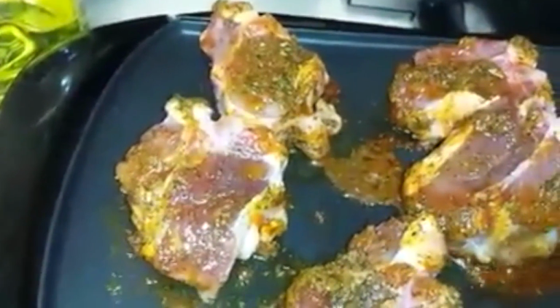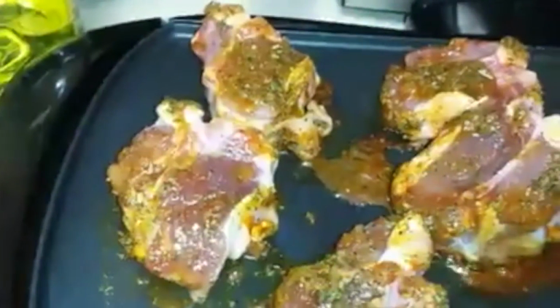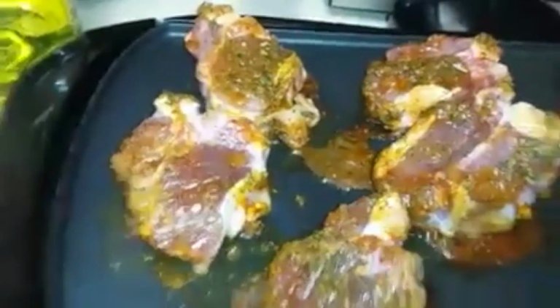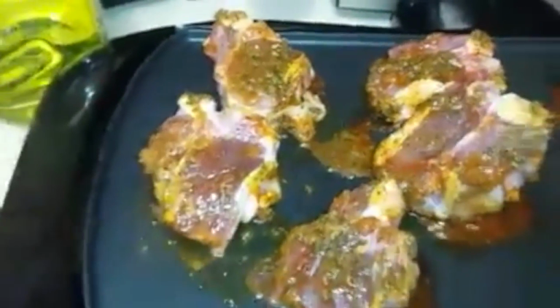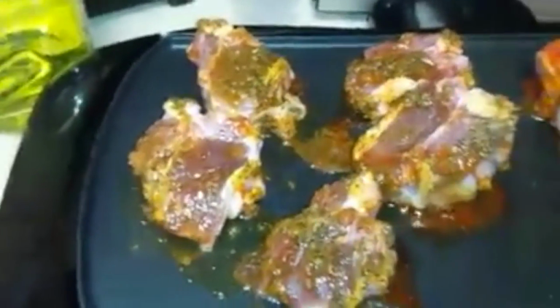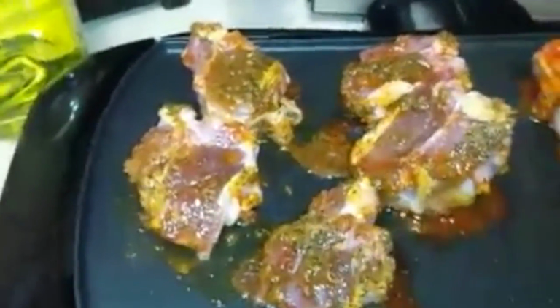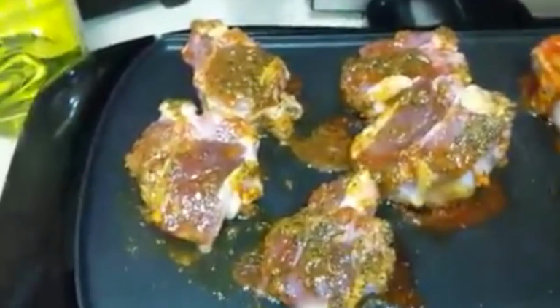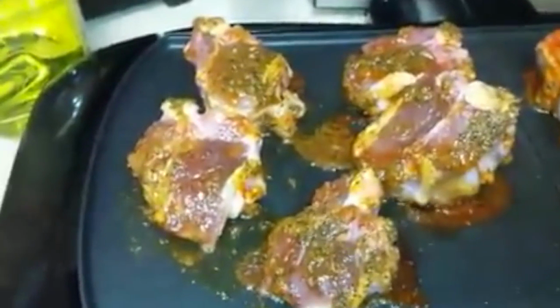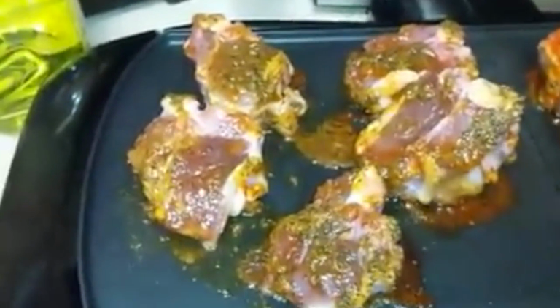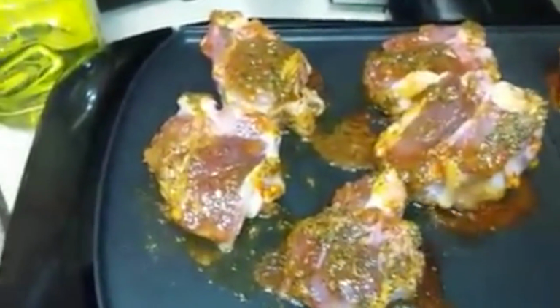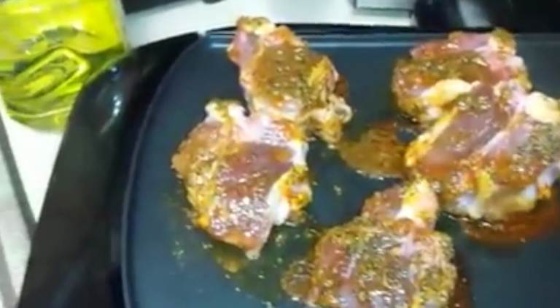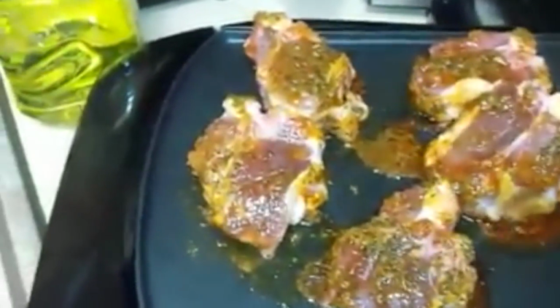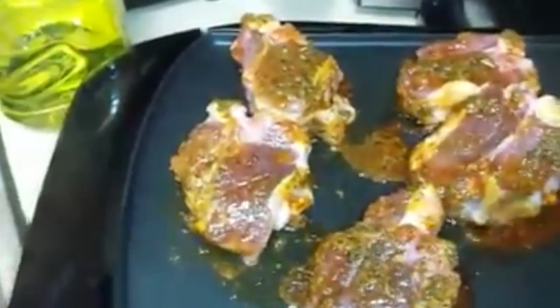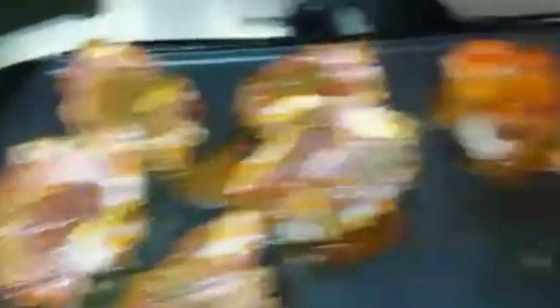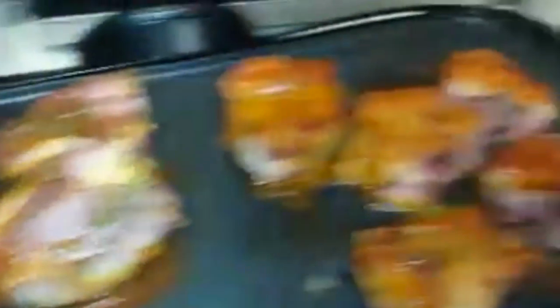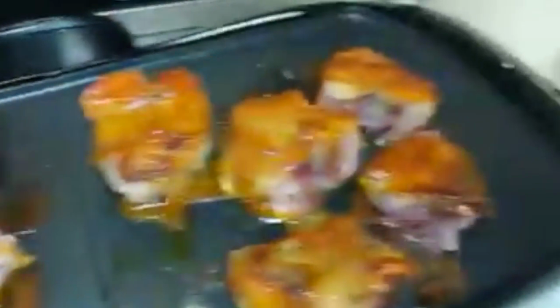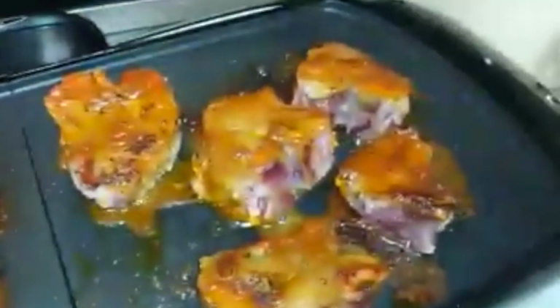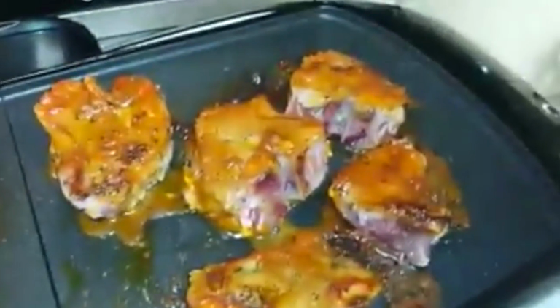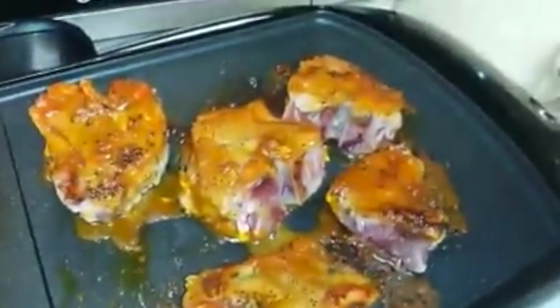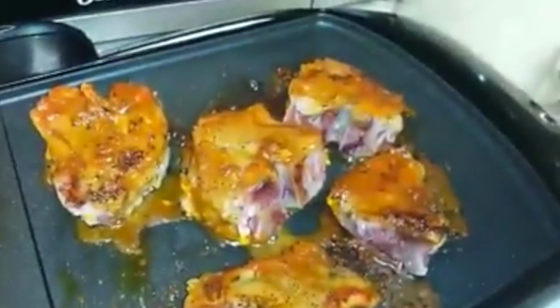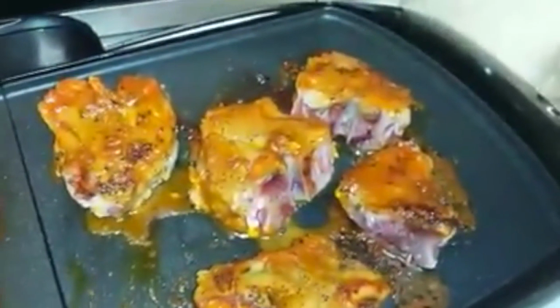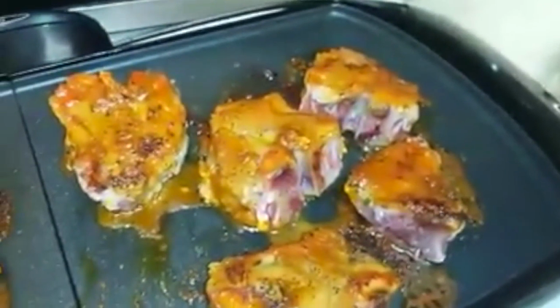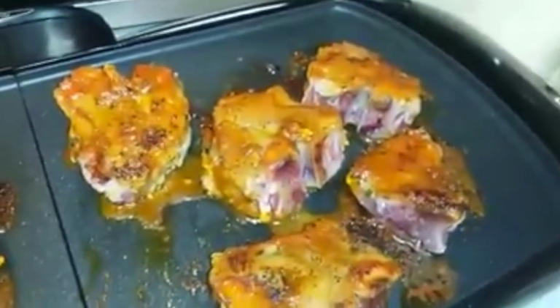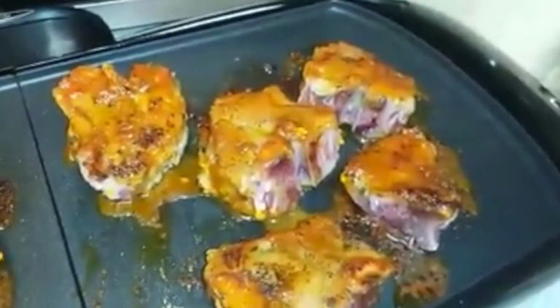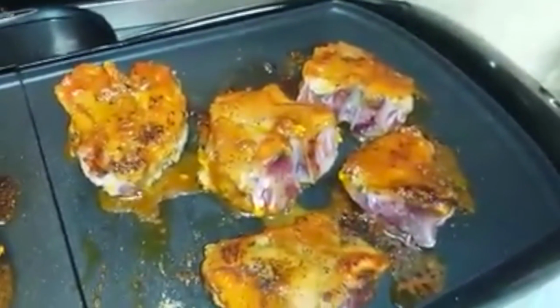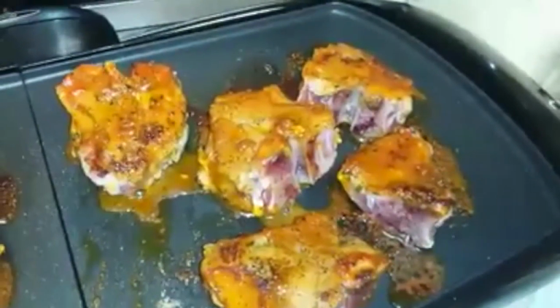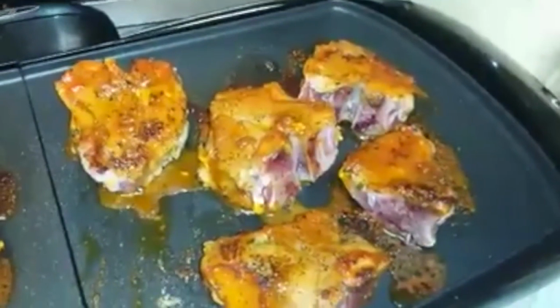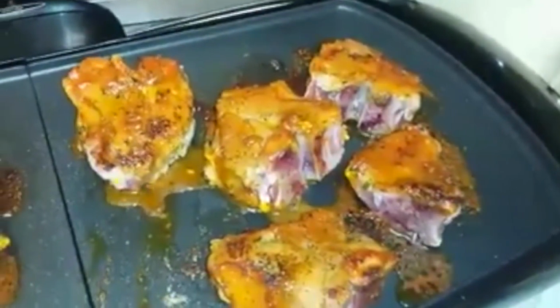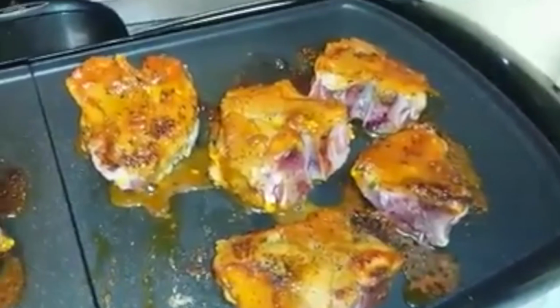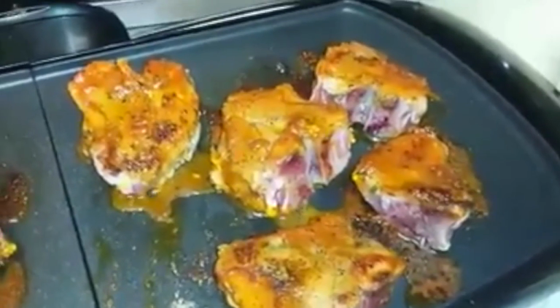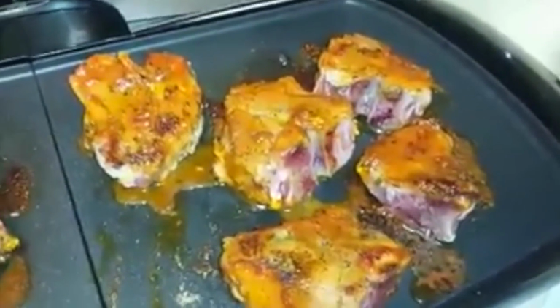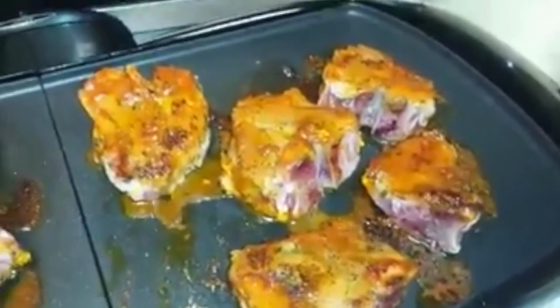First time doing these loin lamb chops. We'll see how it takes us later.